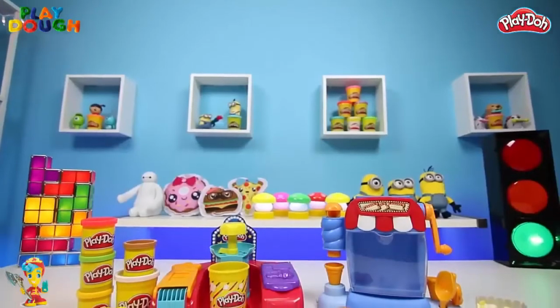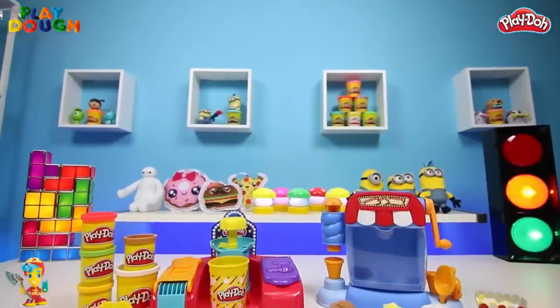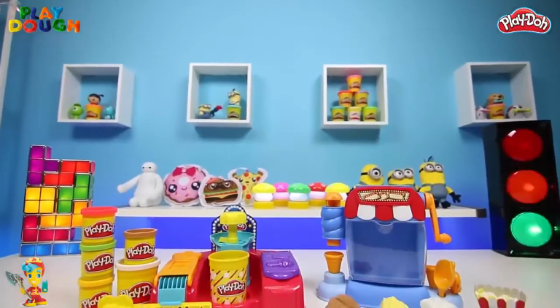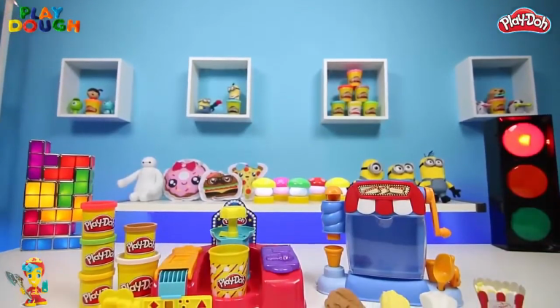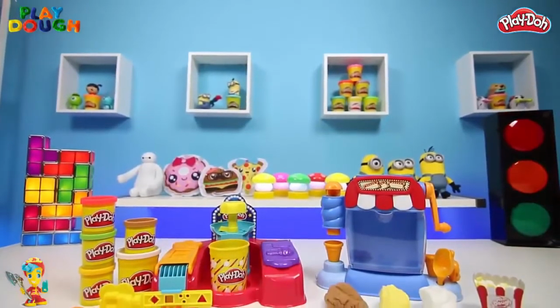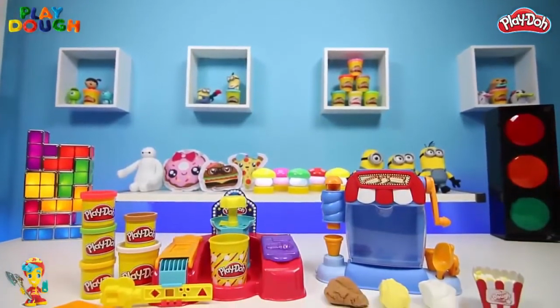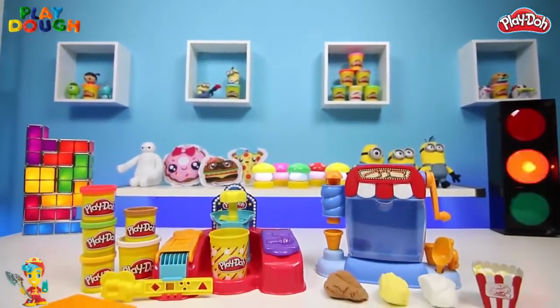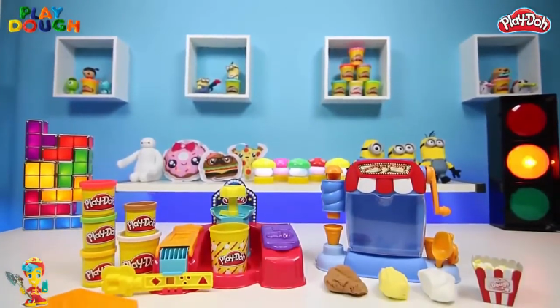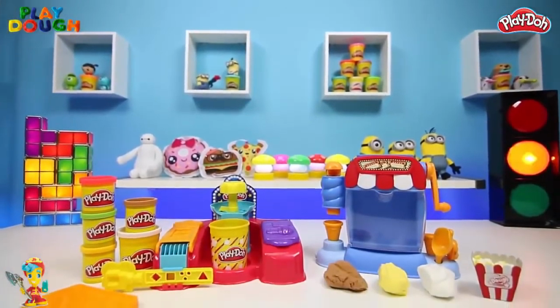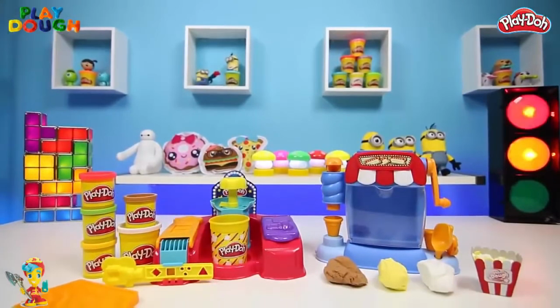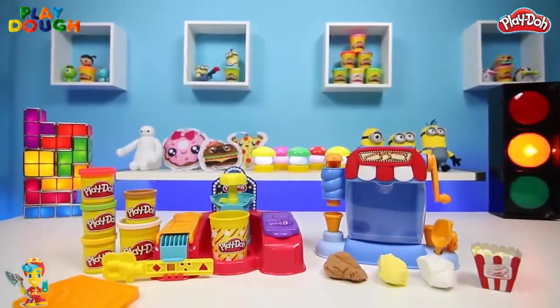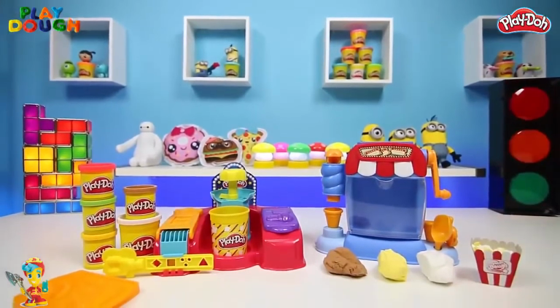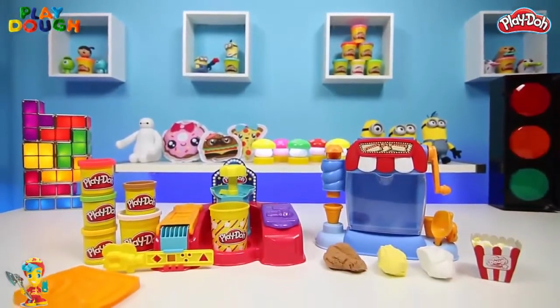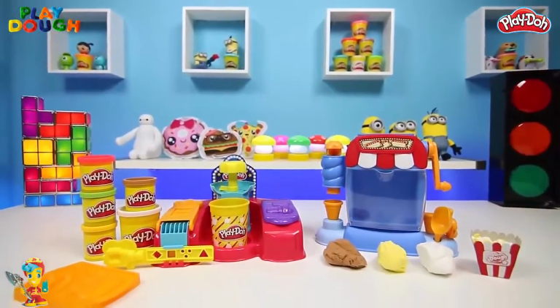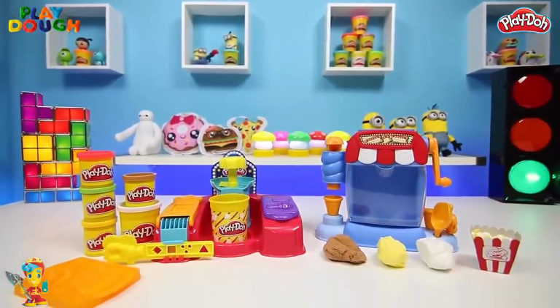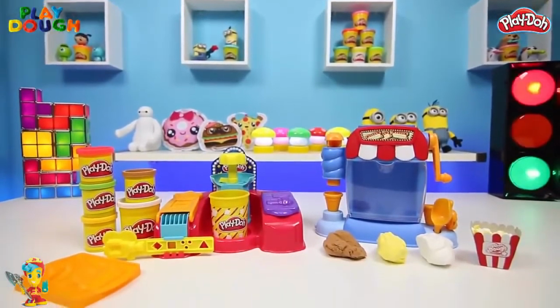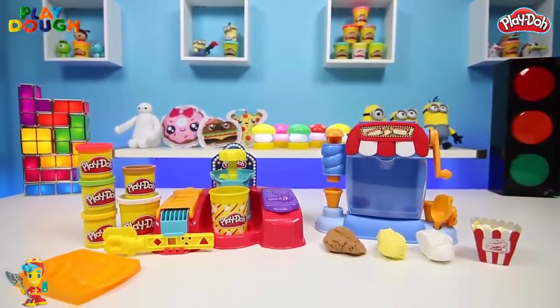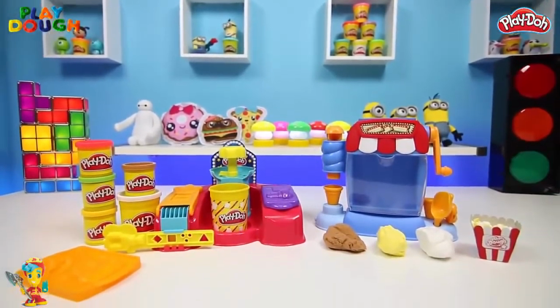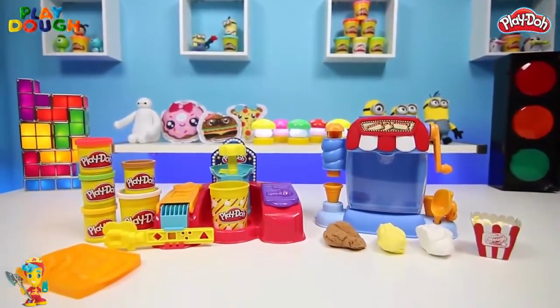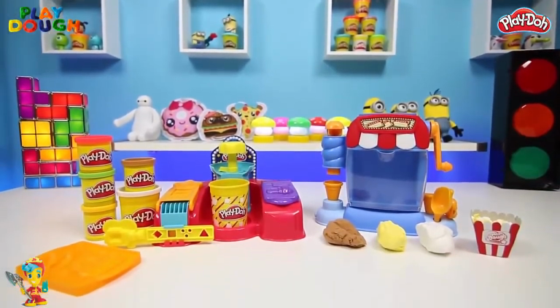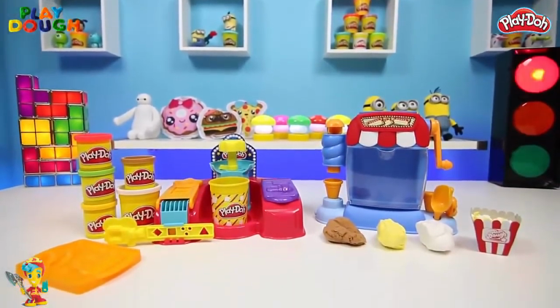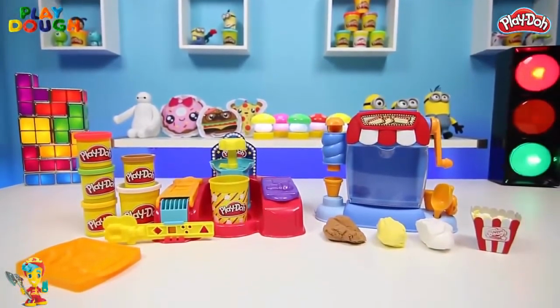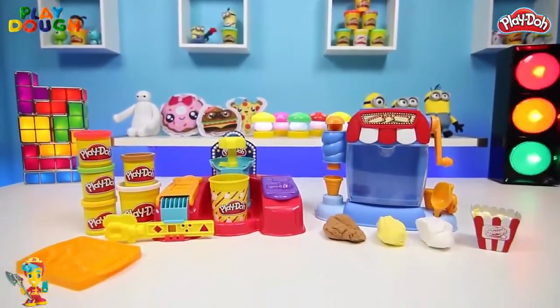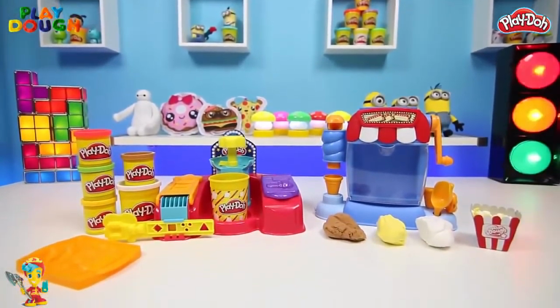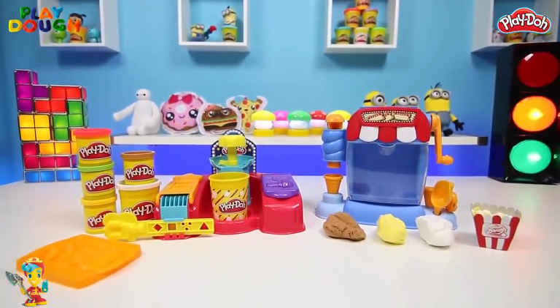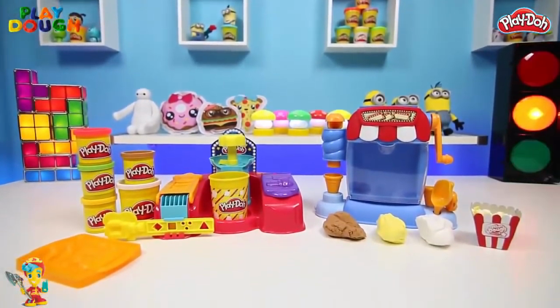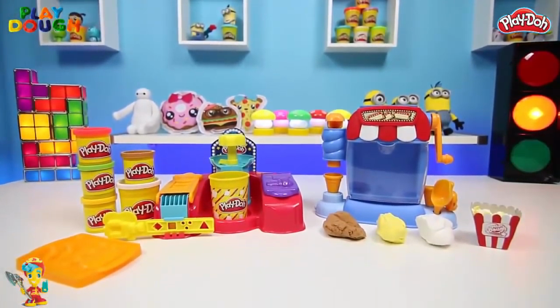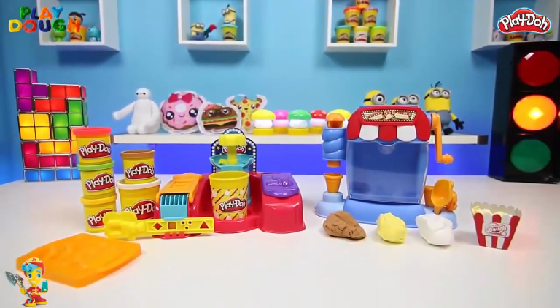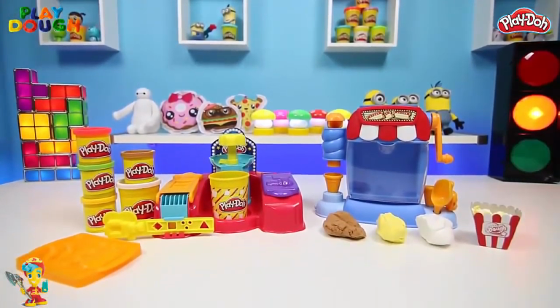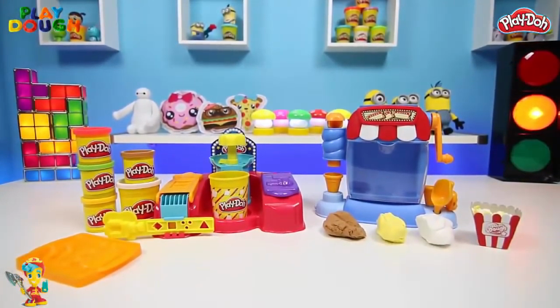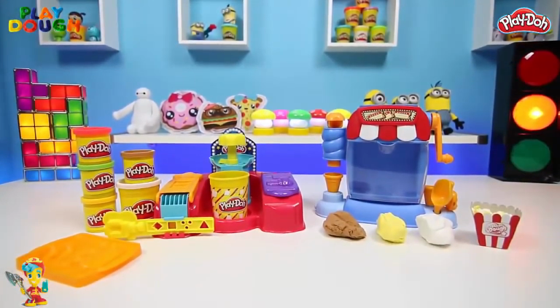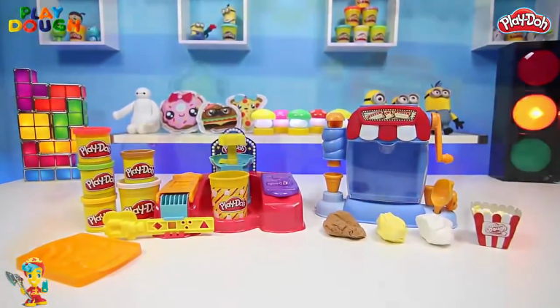Hey everyone! Awesome Disney Toys here! Today we'll be comparing the Play-Doh Popcorn Maker to the Mundo Popcorn Maker. Let's see which one's better!